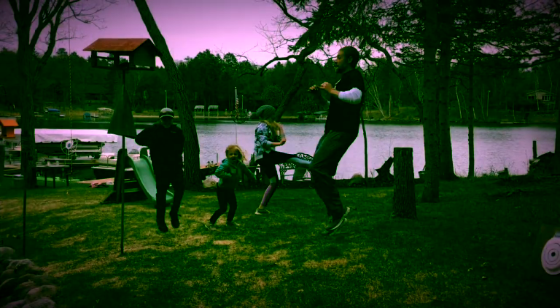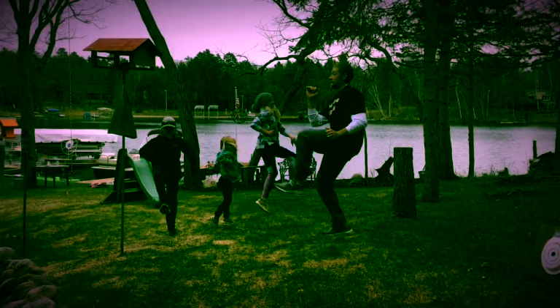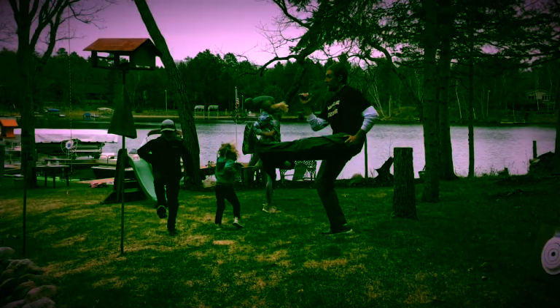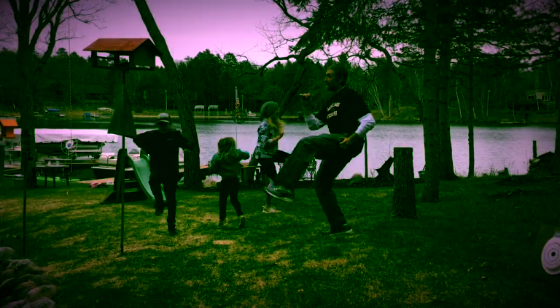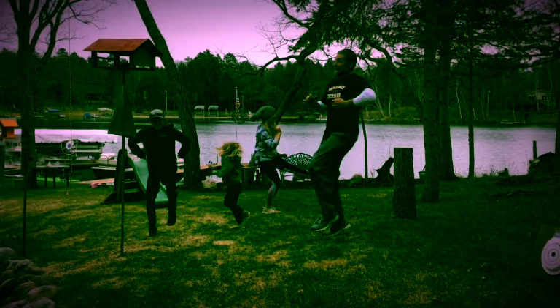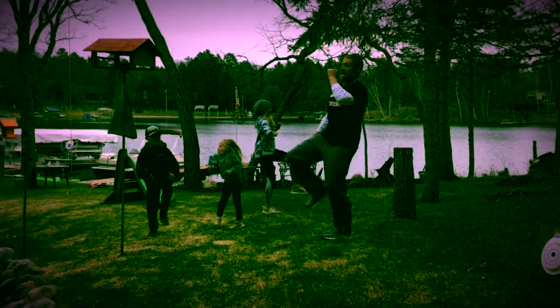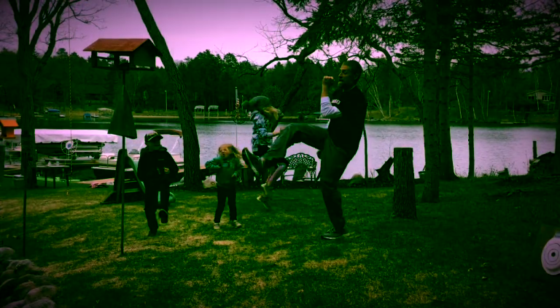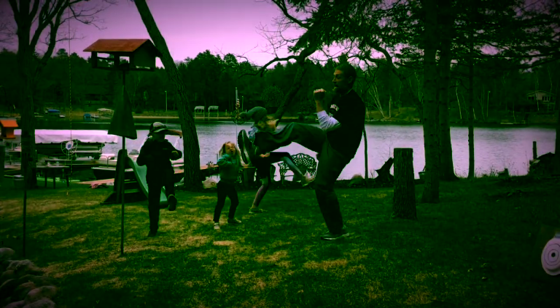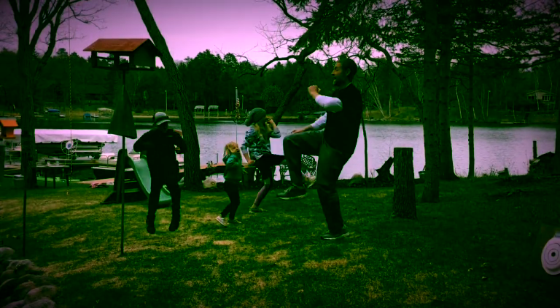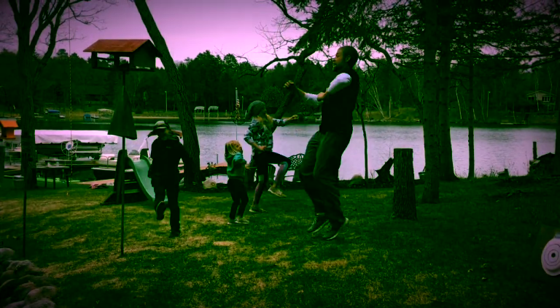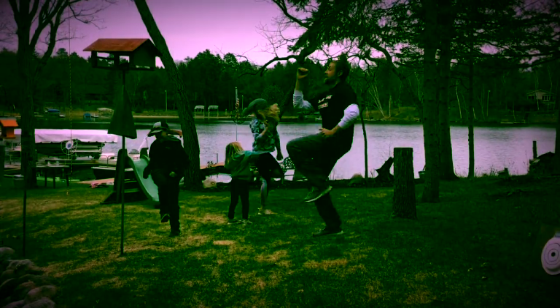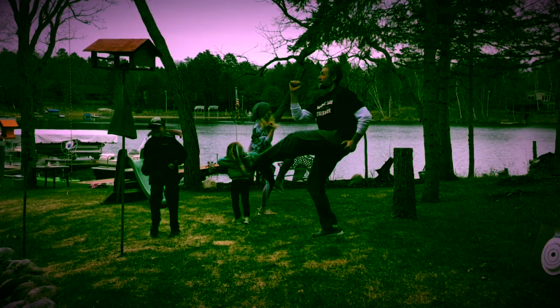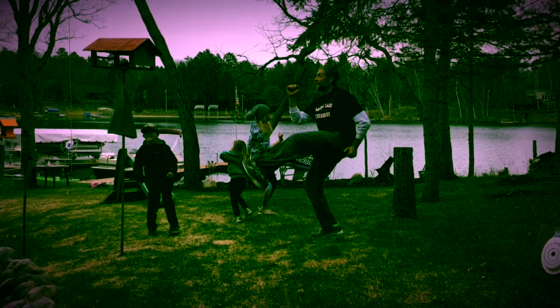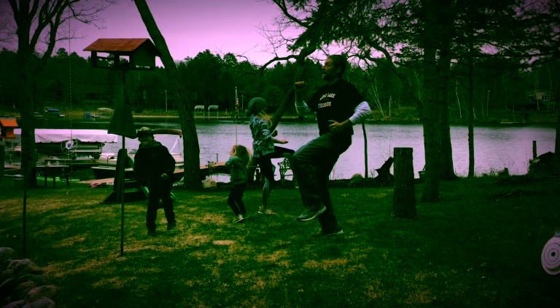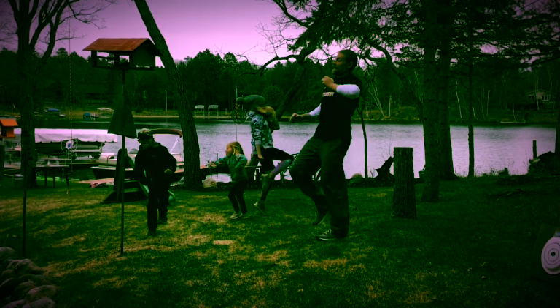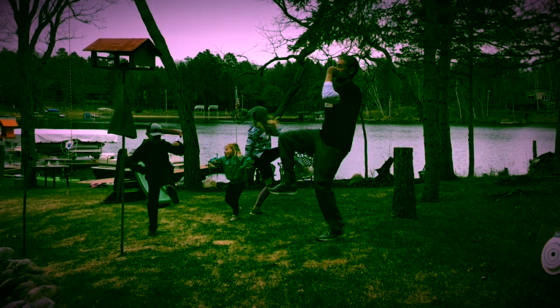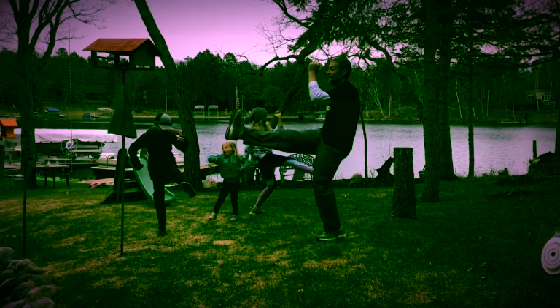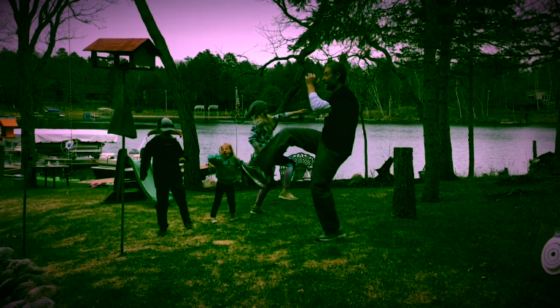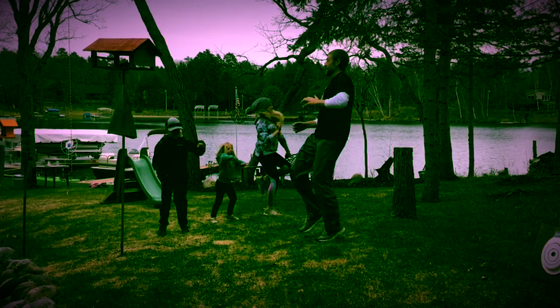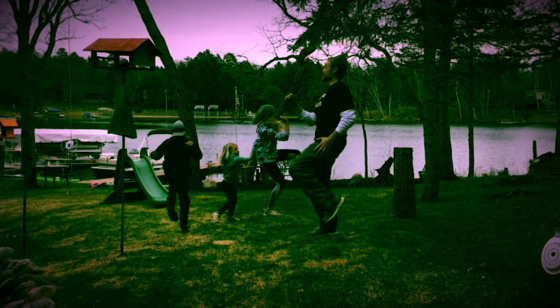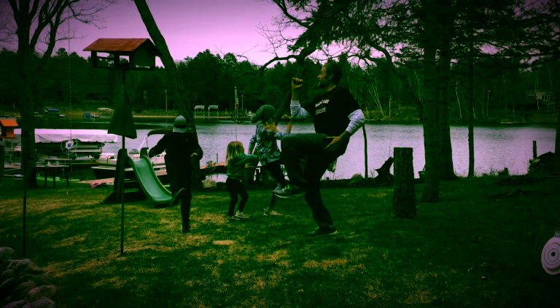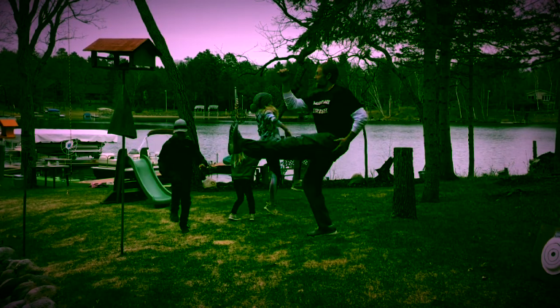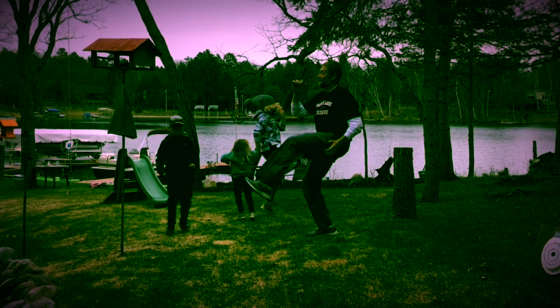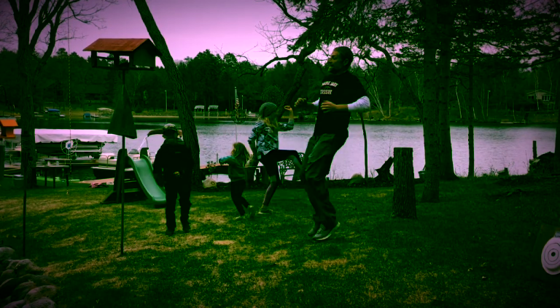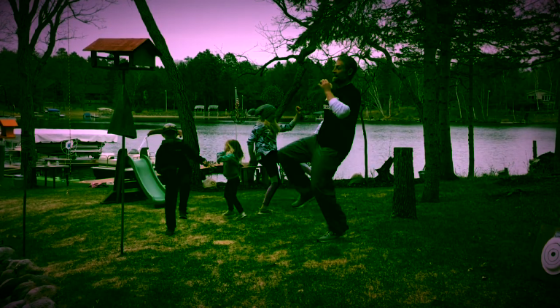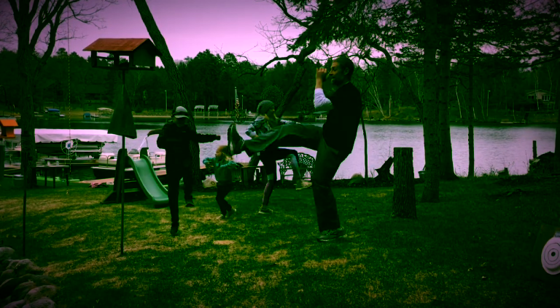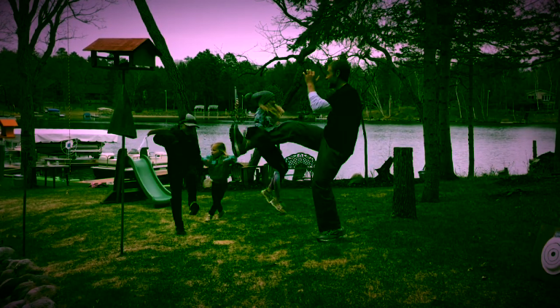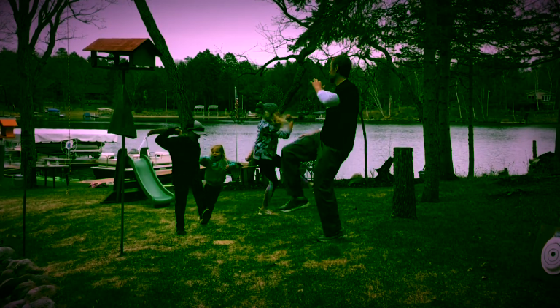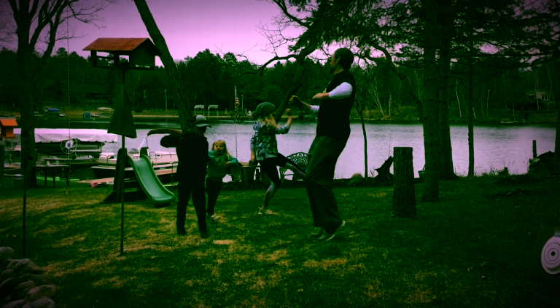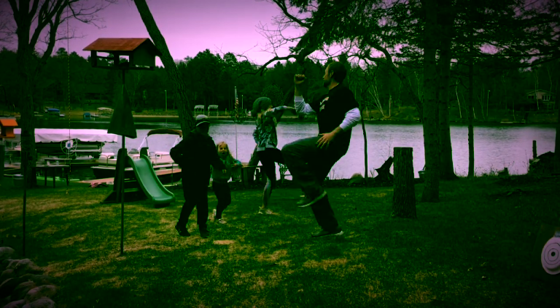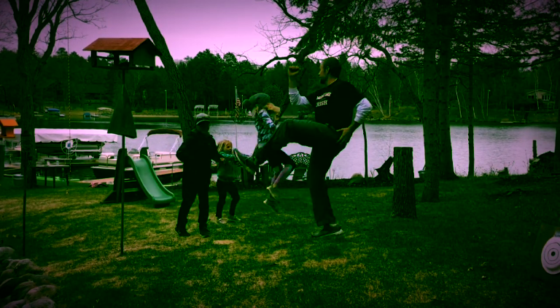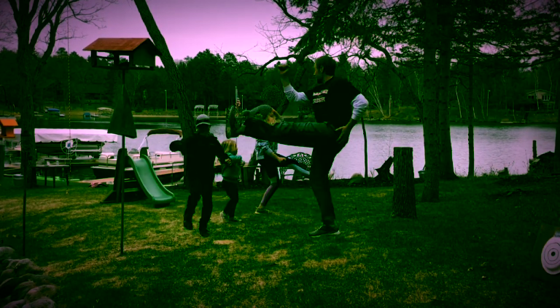Front kicks. Balance on one foot, lift your knee, and extend your leg.